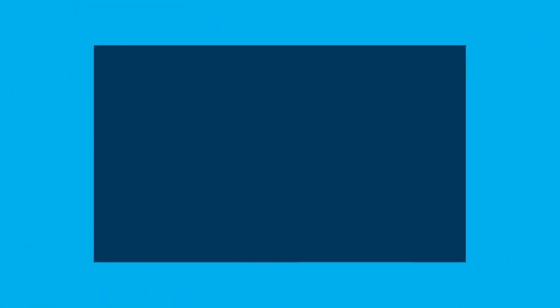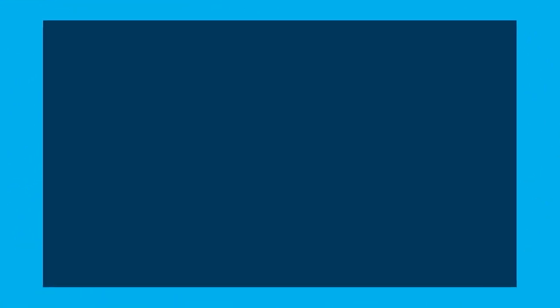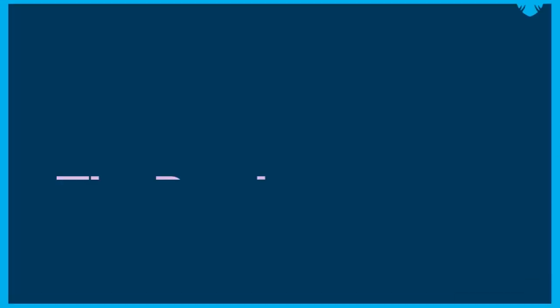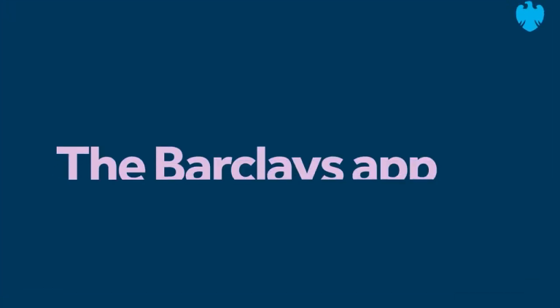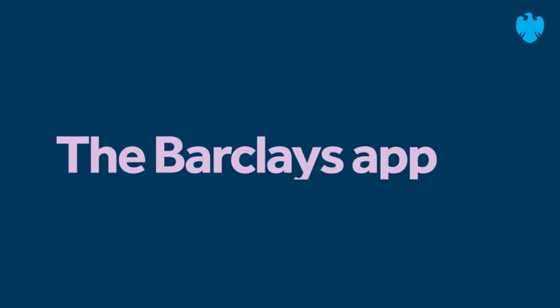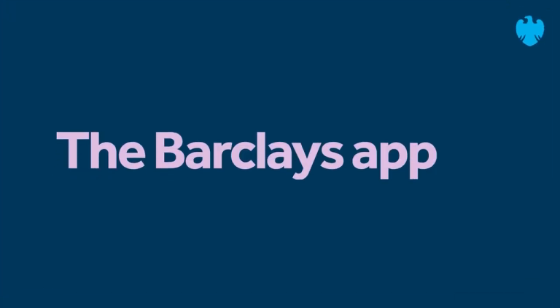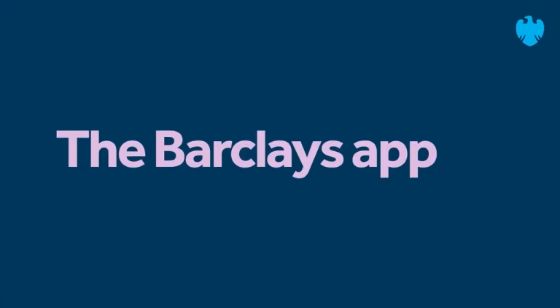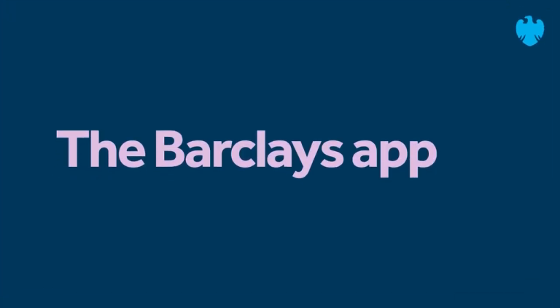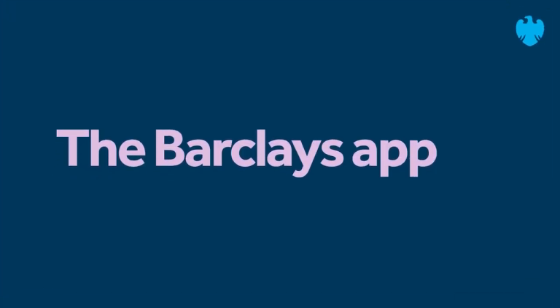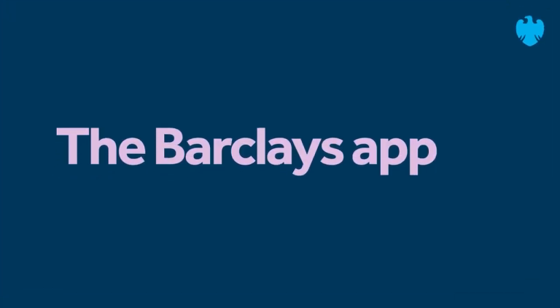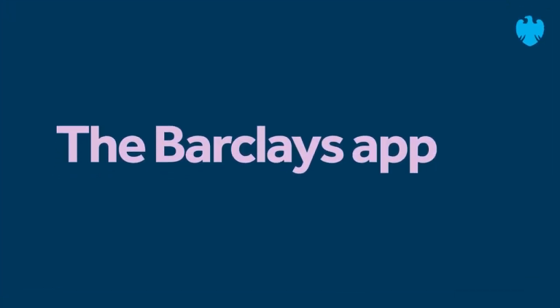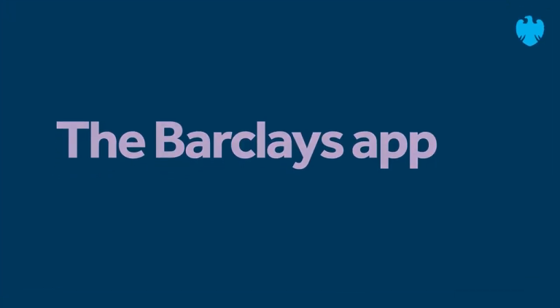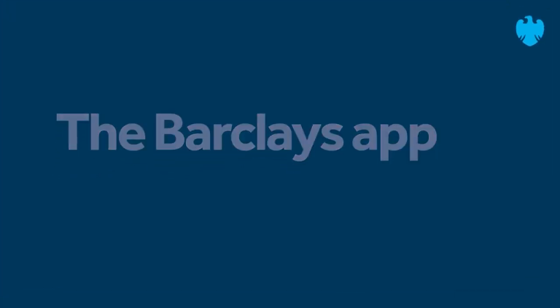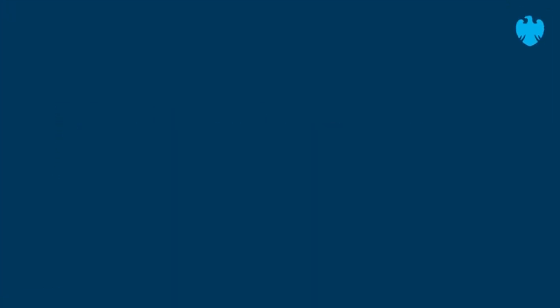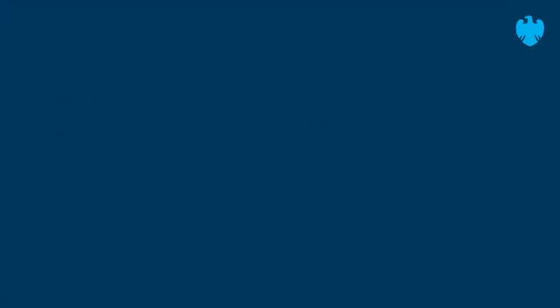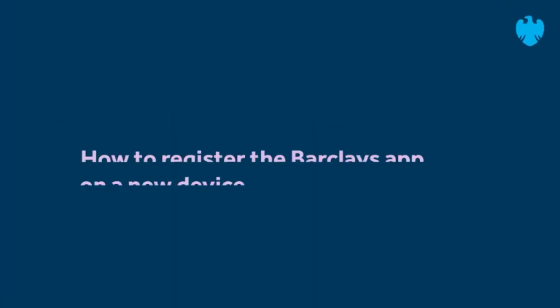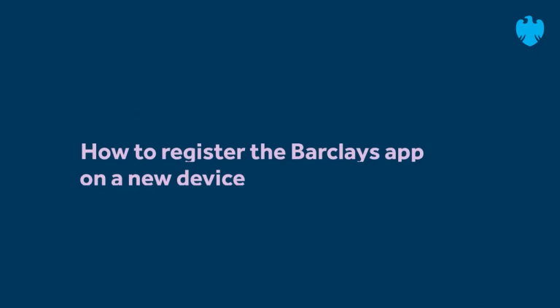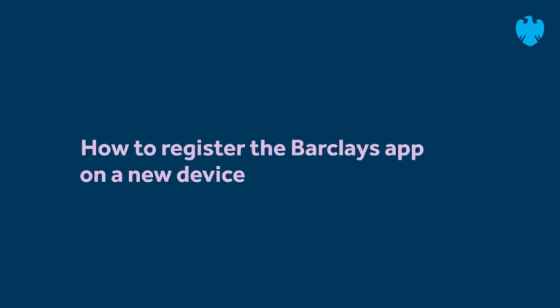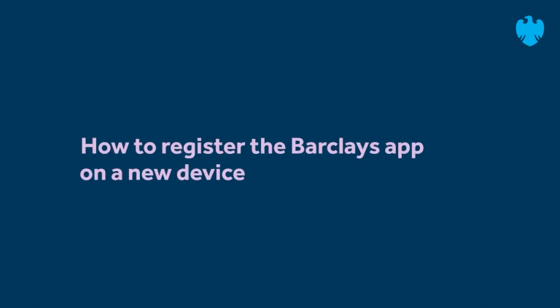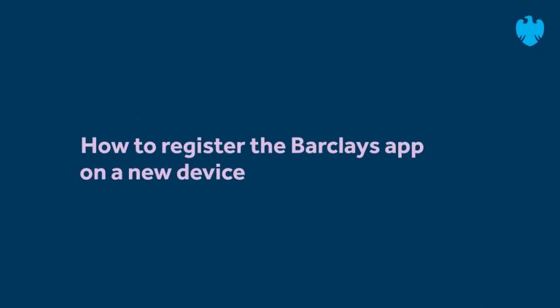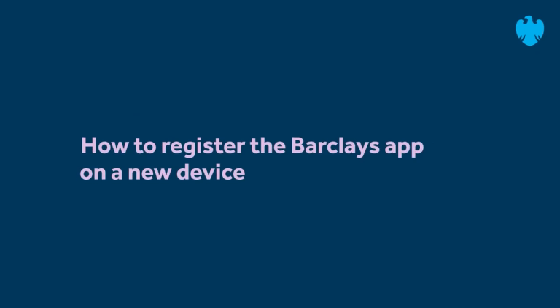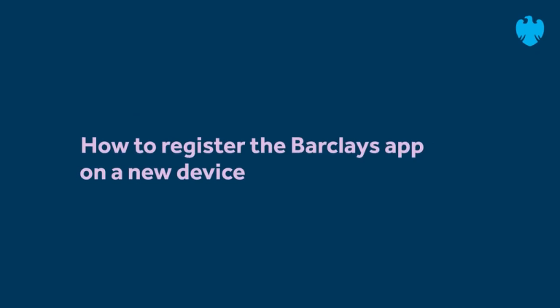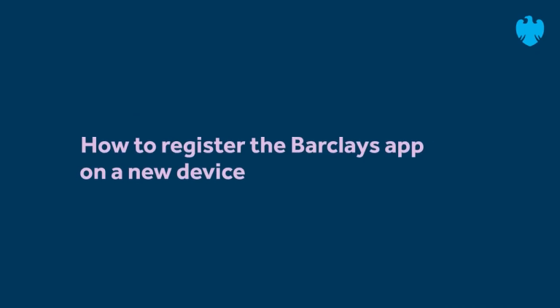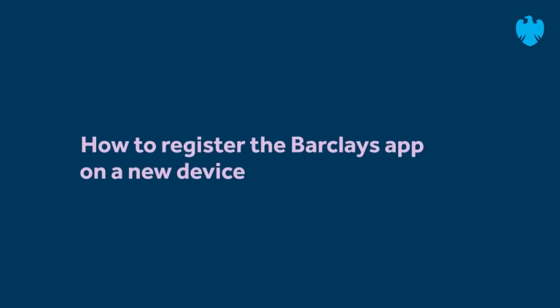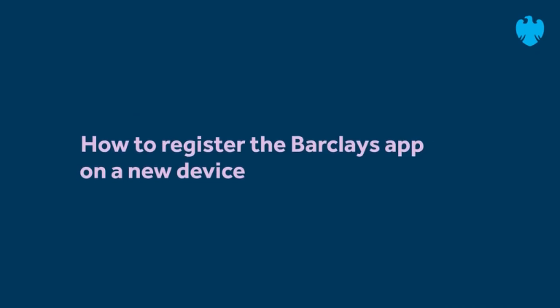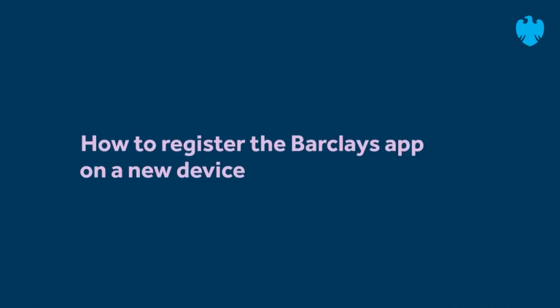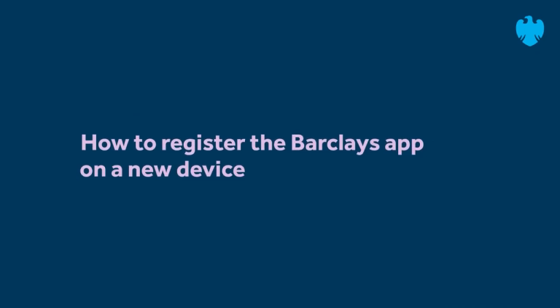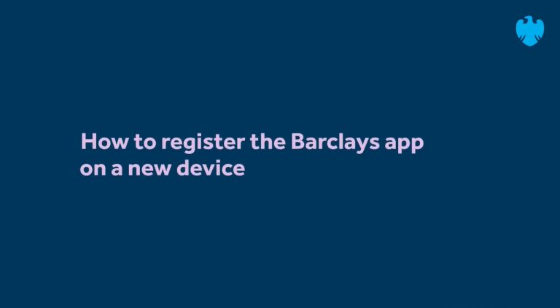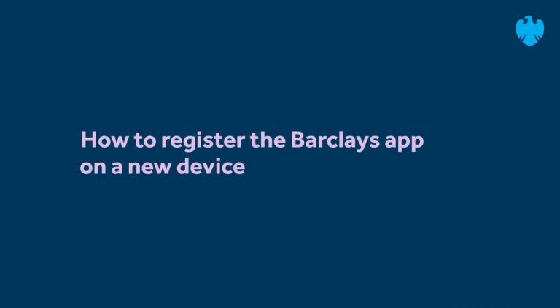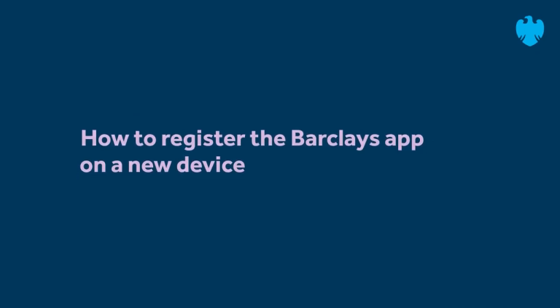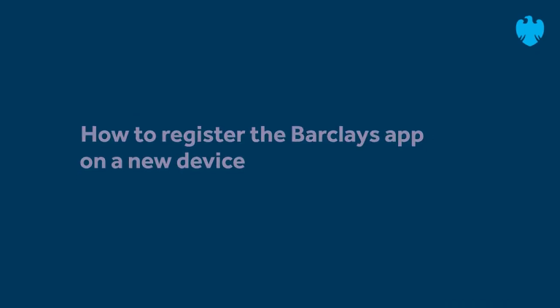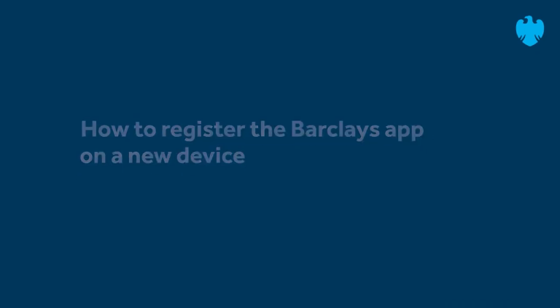The Barclays app. How to register the Barclays app on a new device.